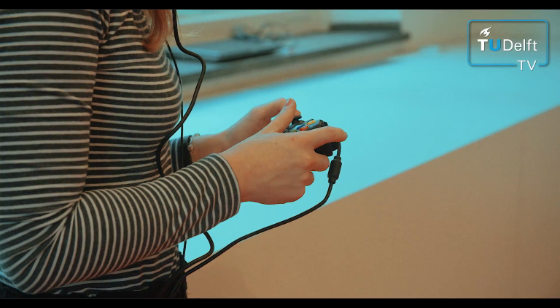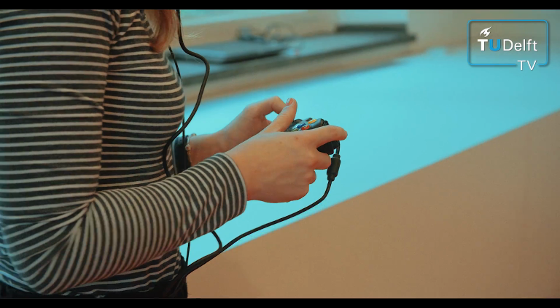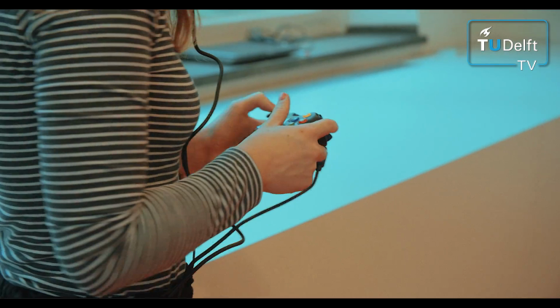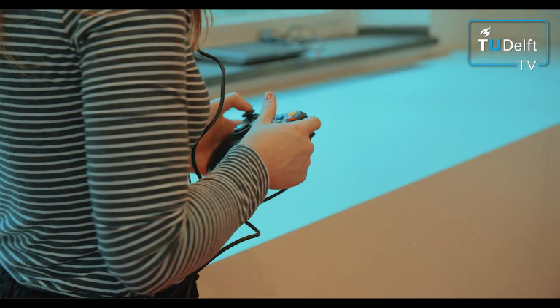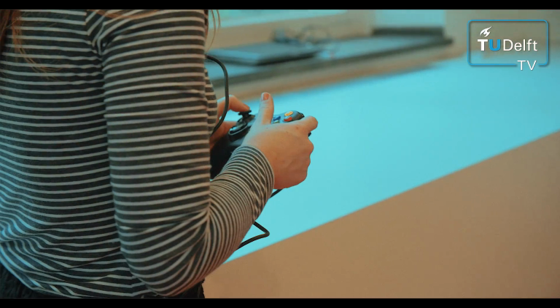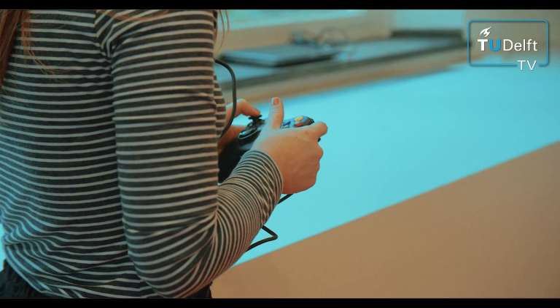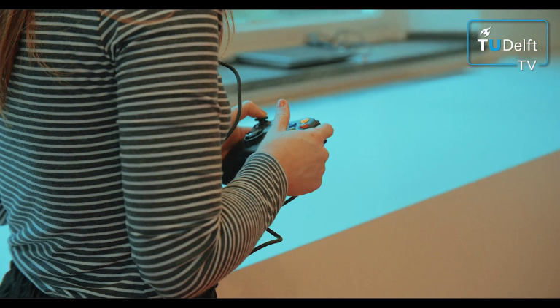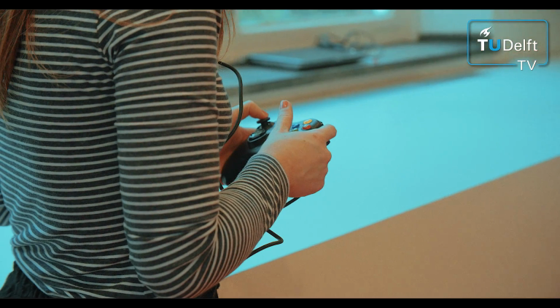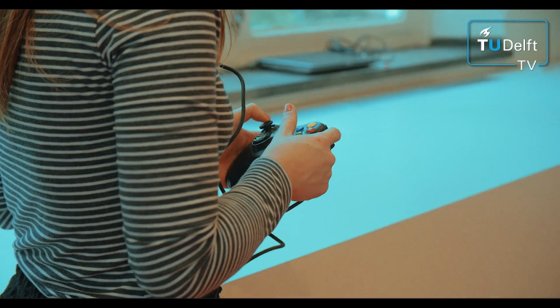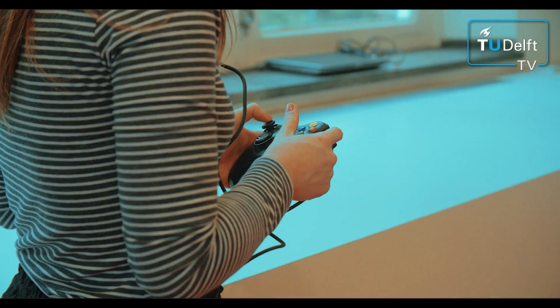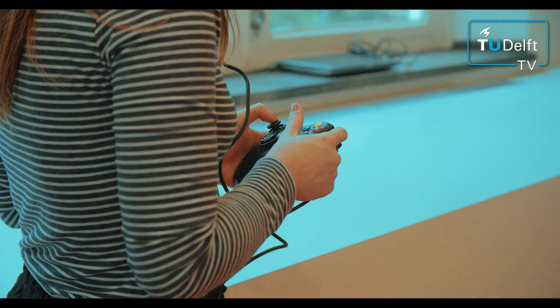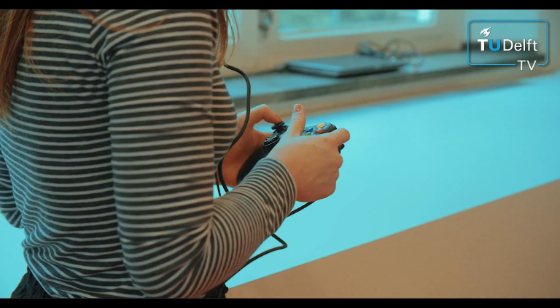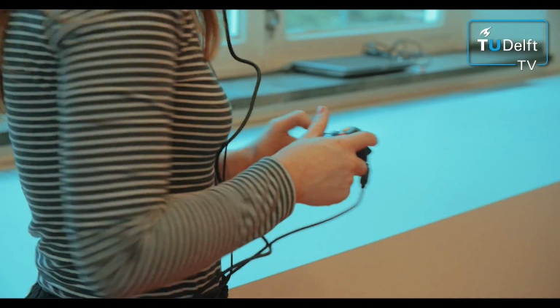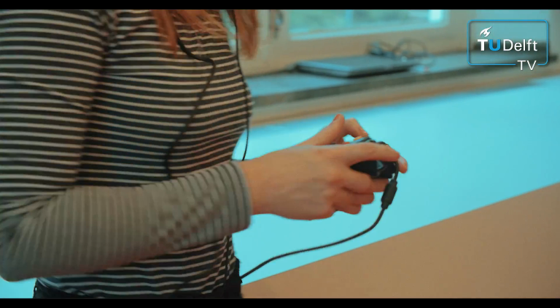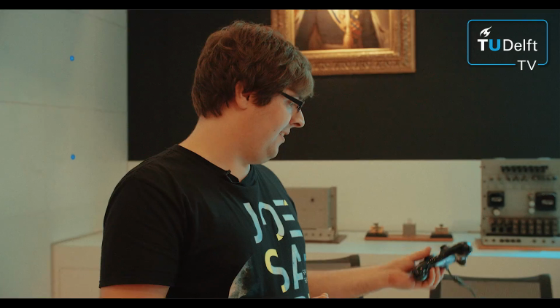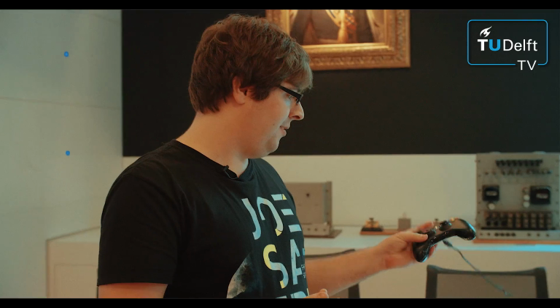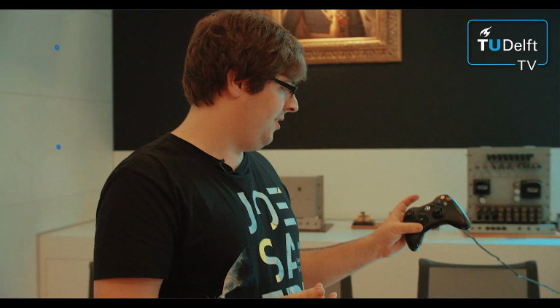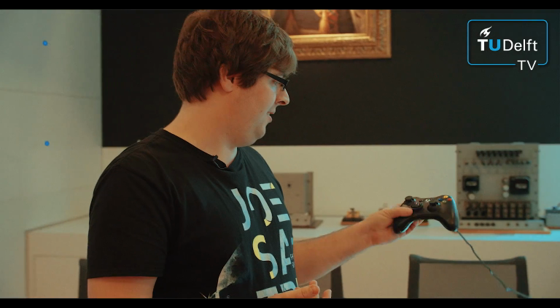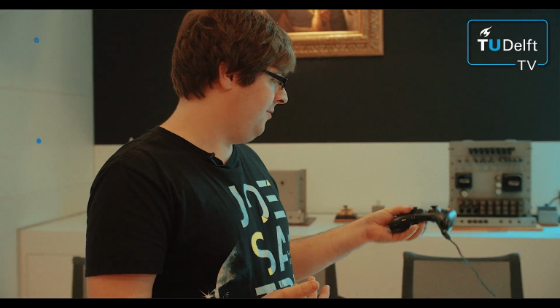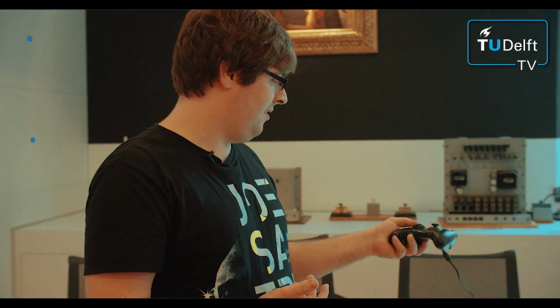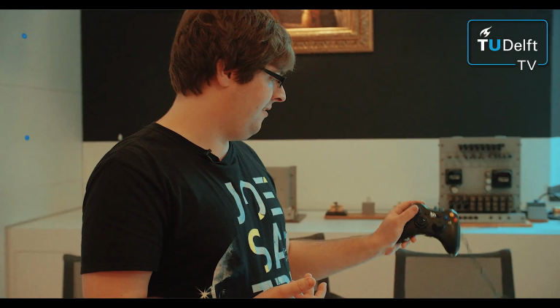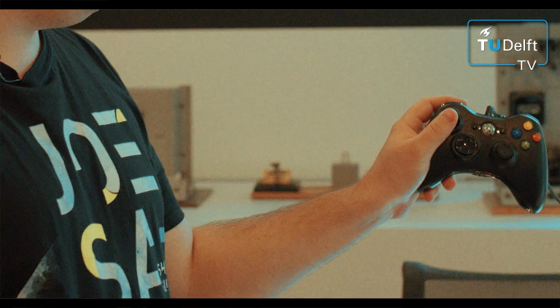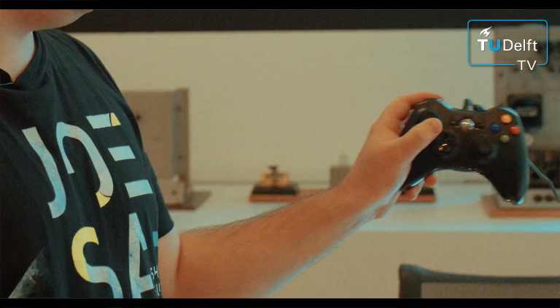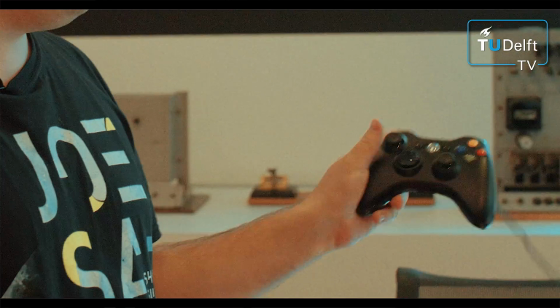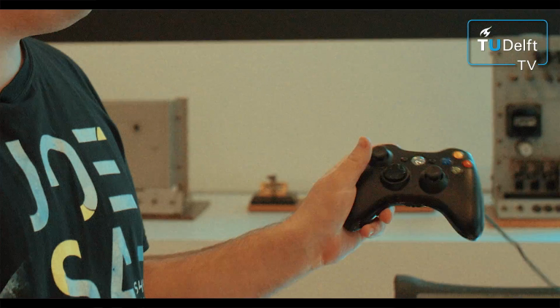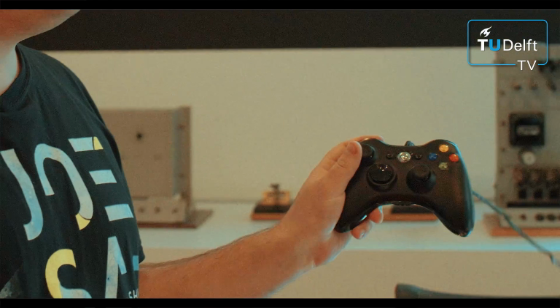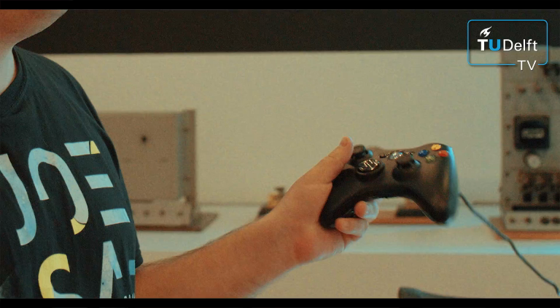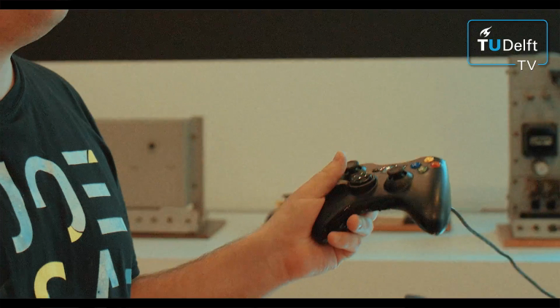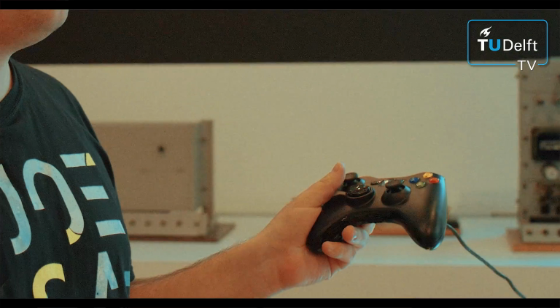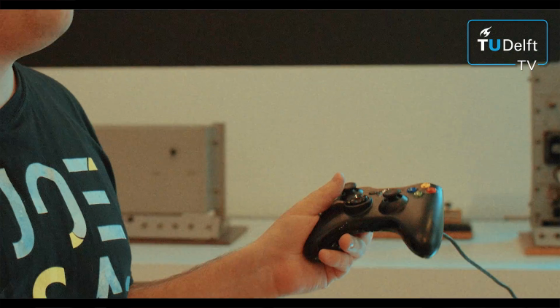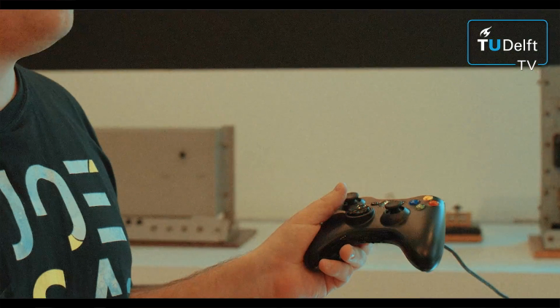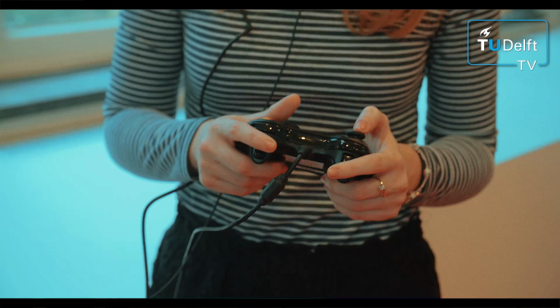We use this controller. Basically we only use this stick for movement forward and backwards.